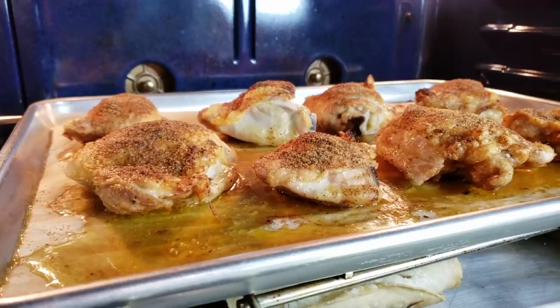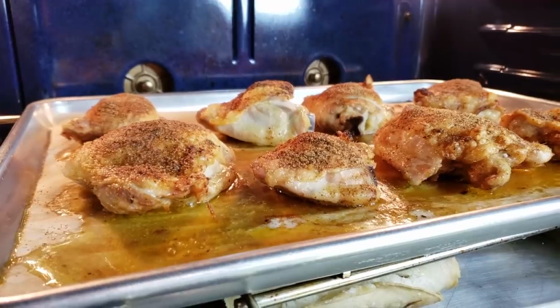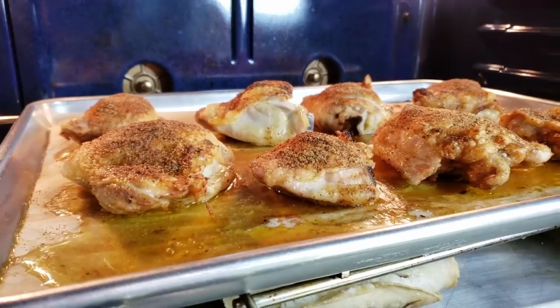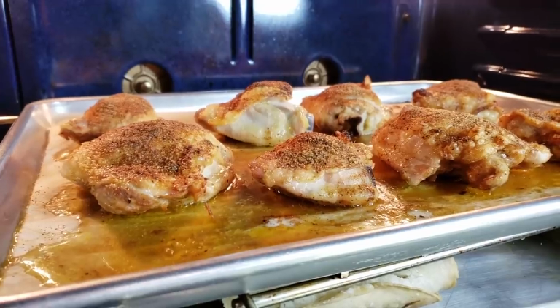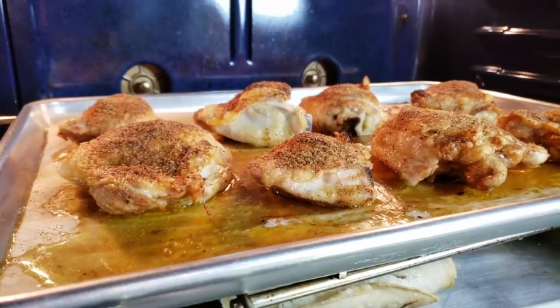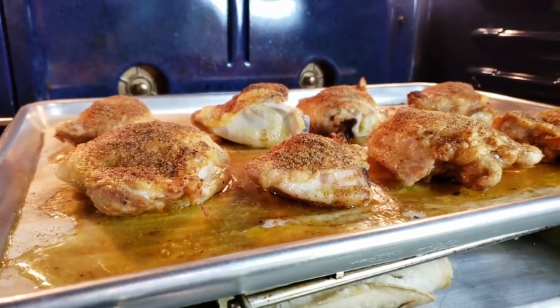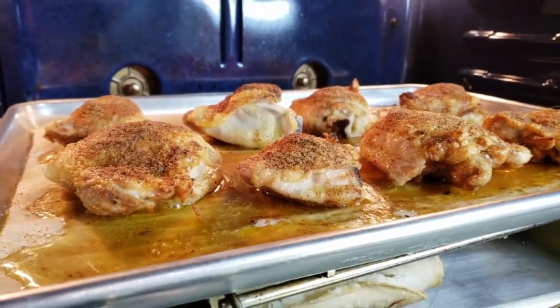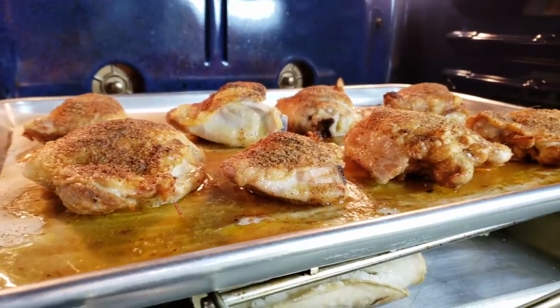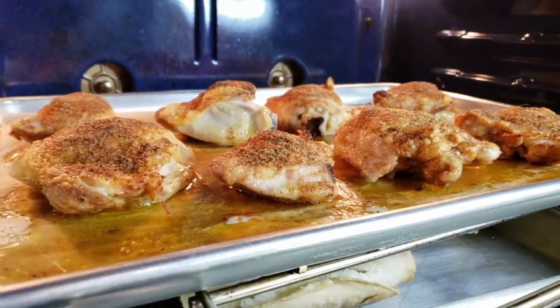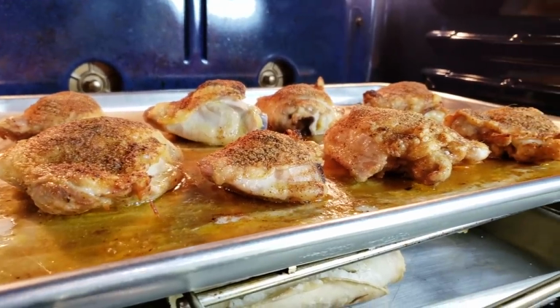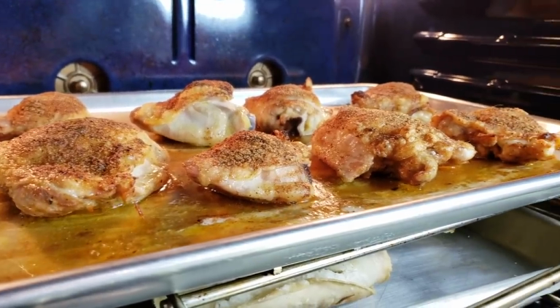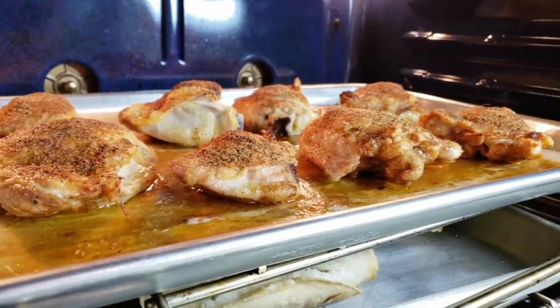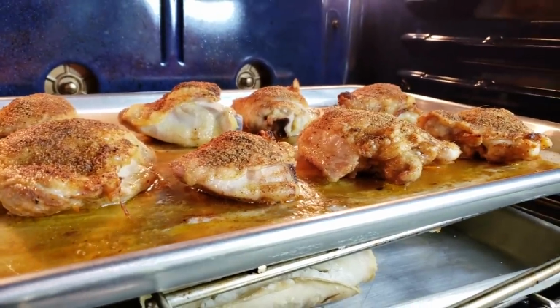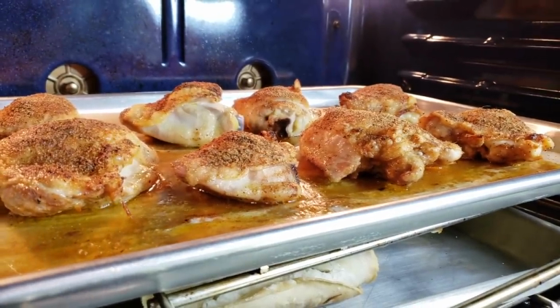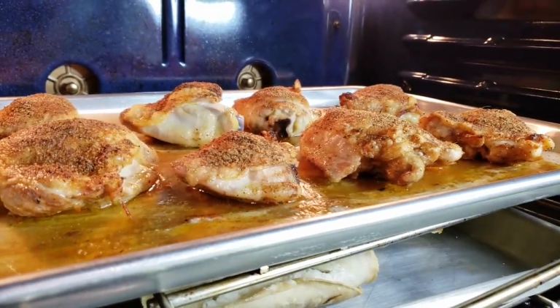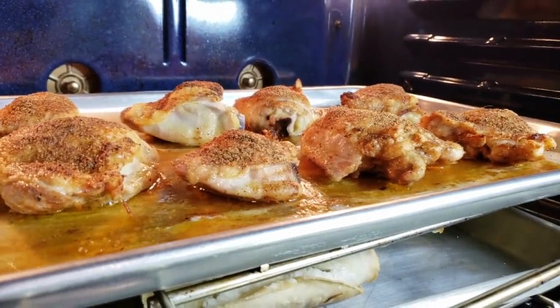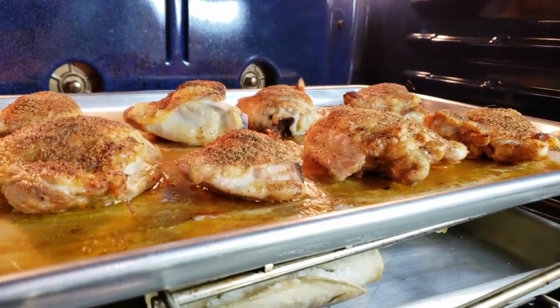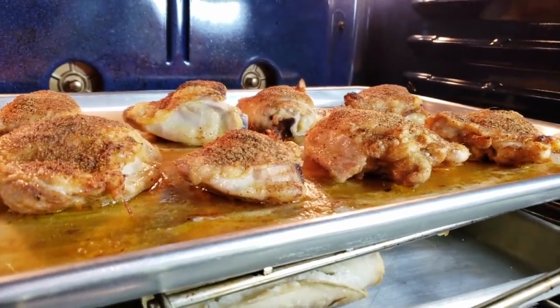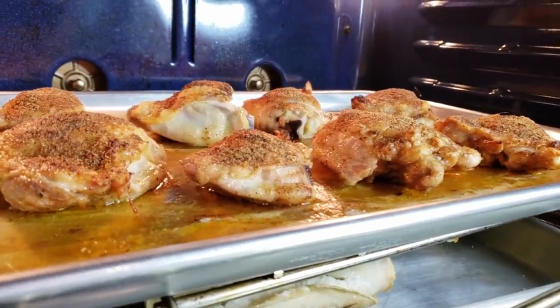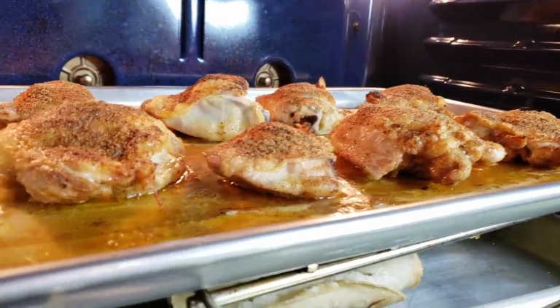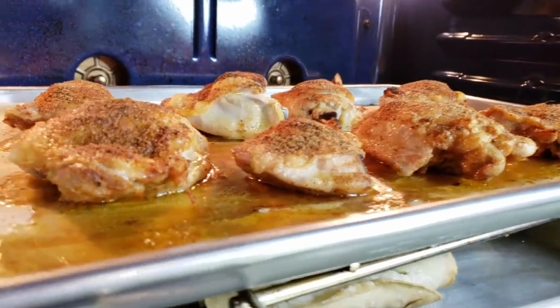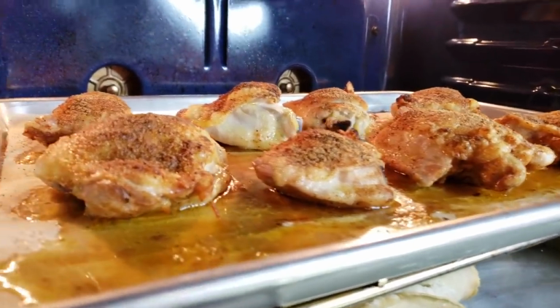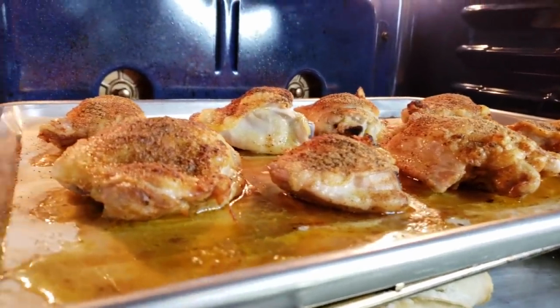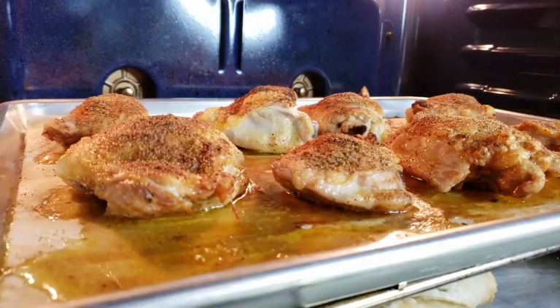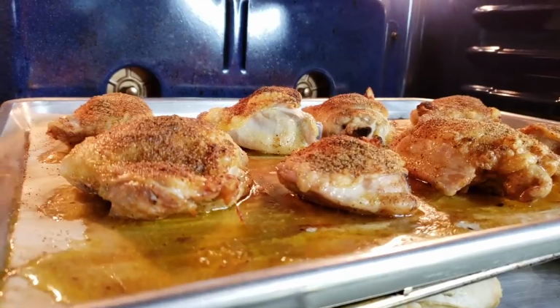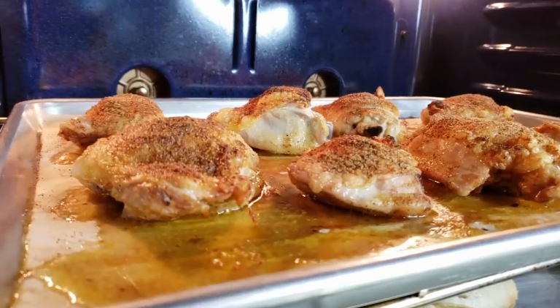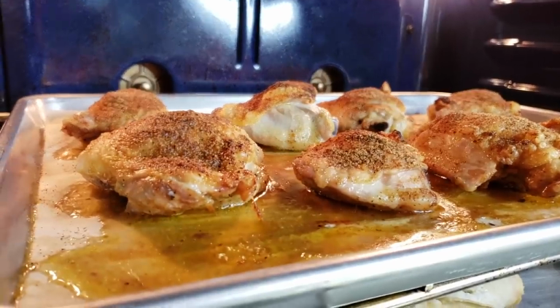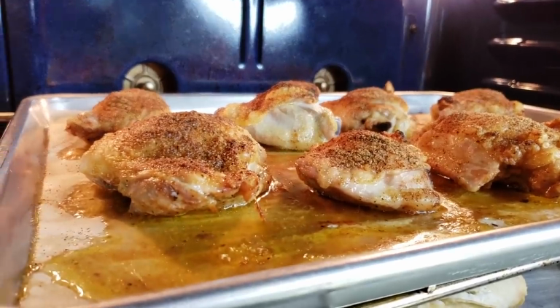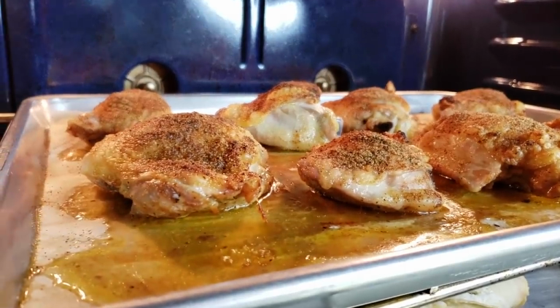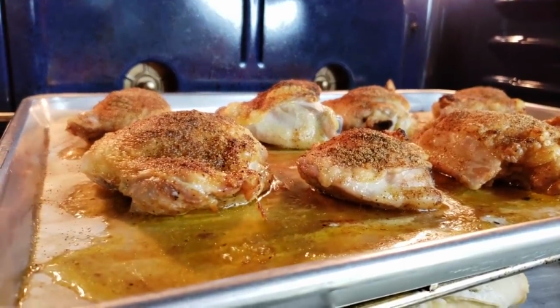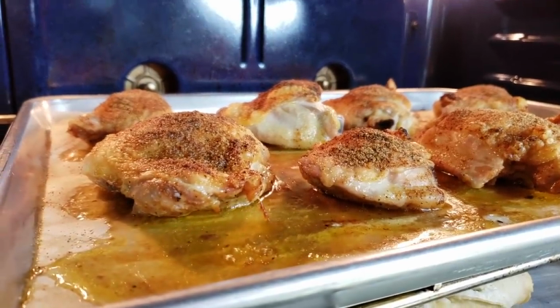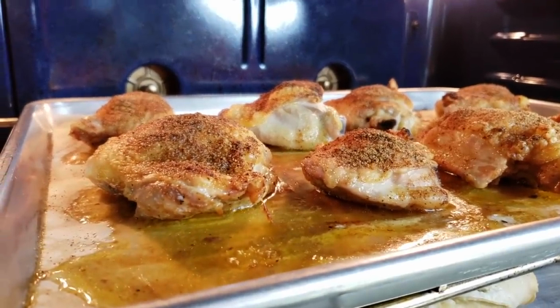Welcome back everybody. Today I'm going to be making crispy oven baked chicken thighs. It's easy and delicious.